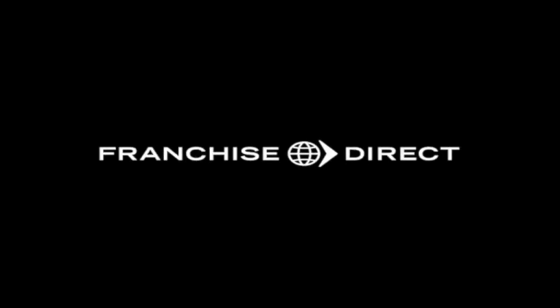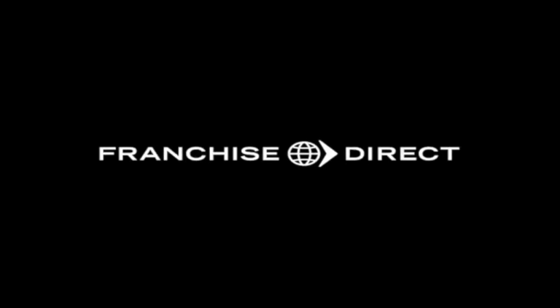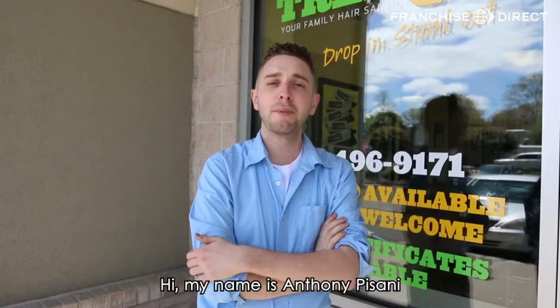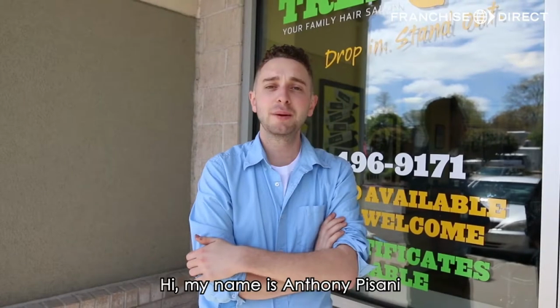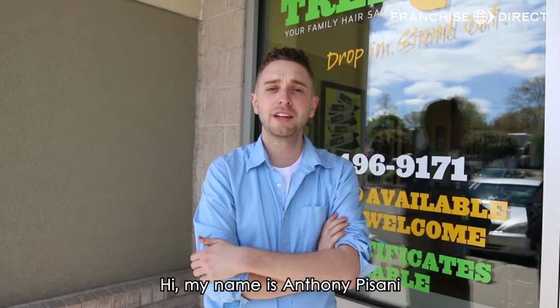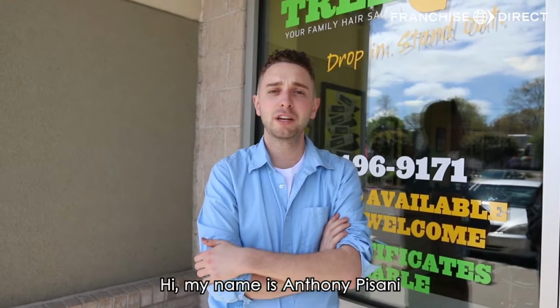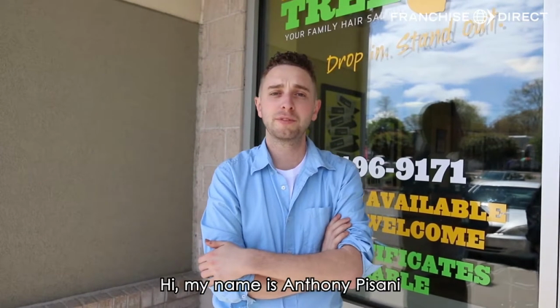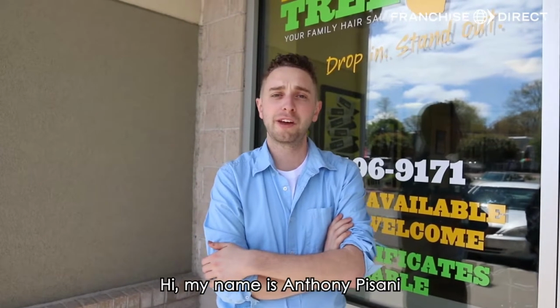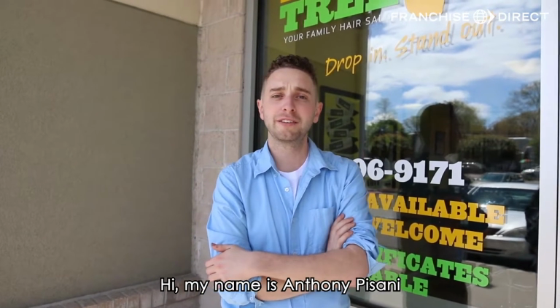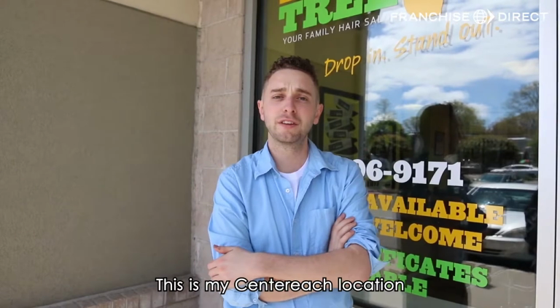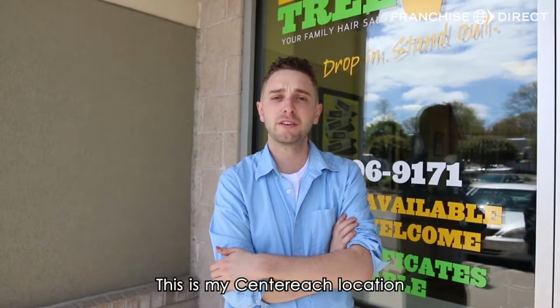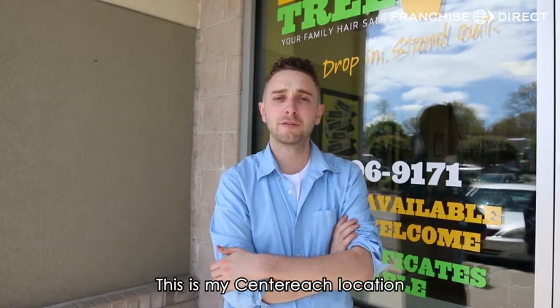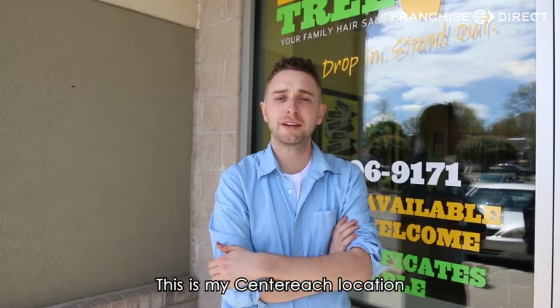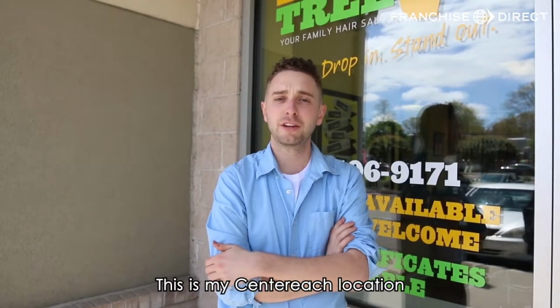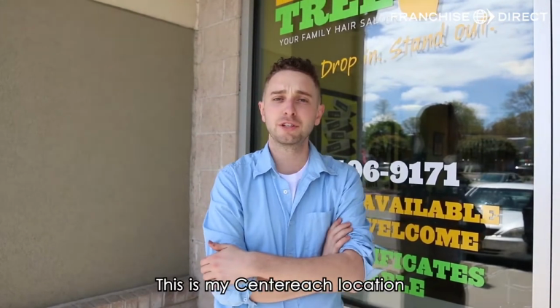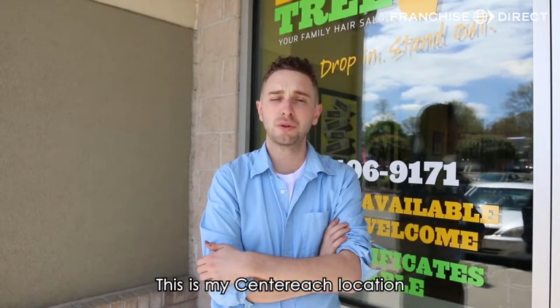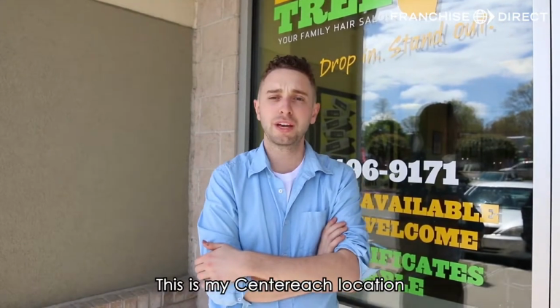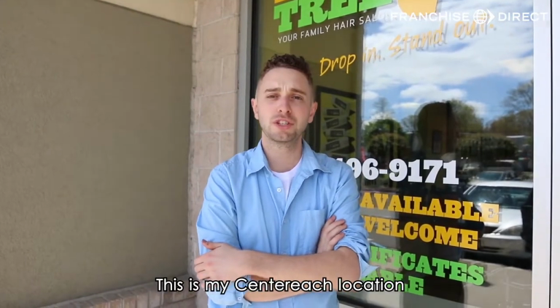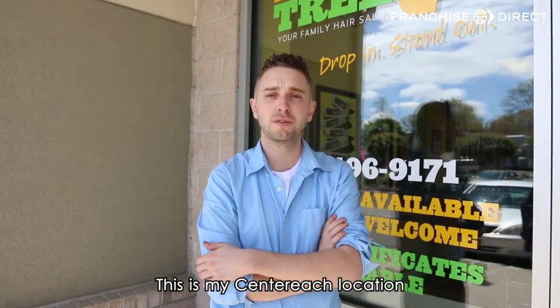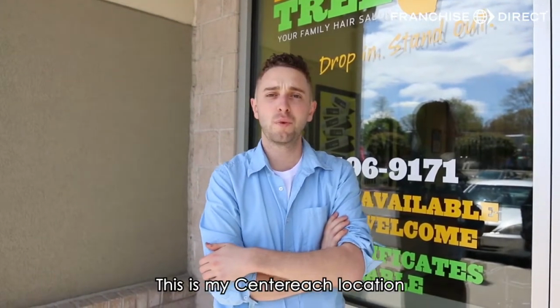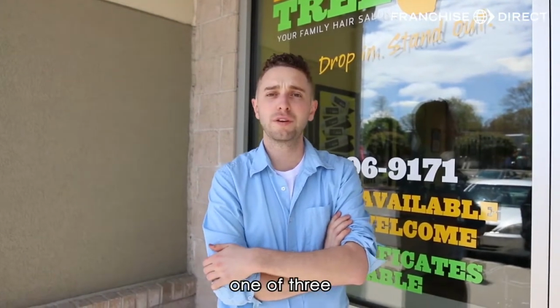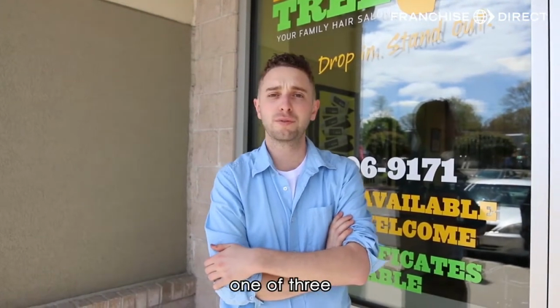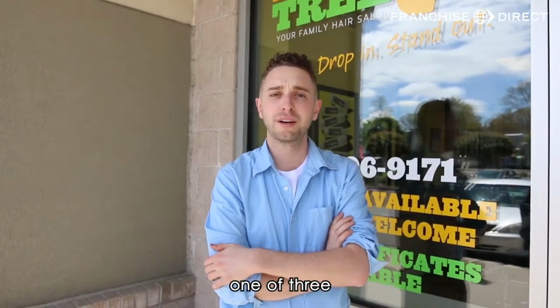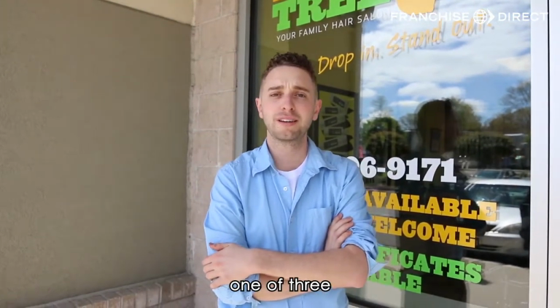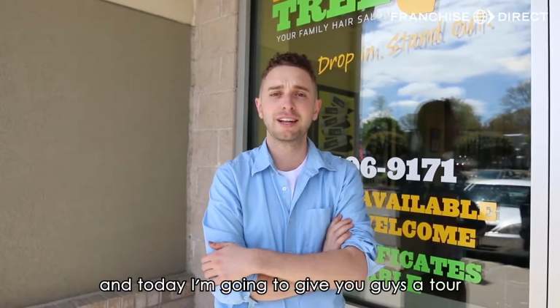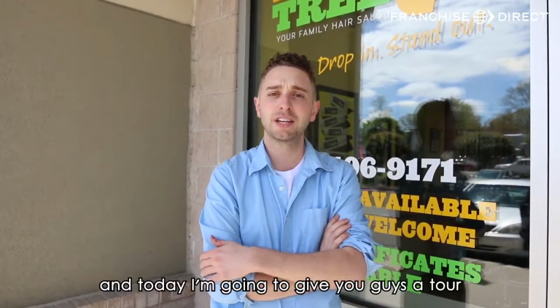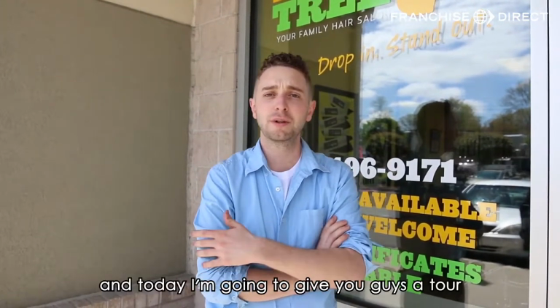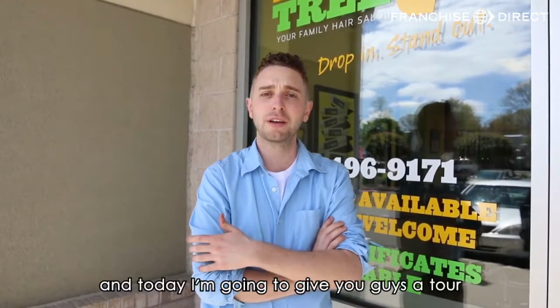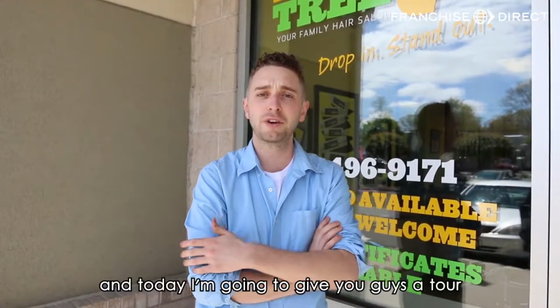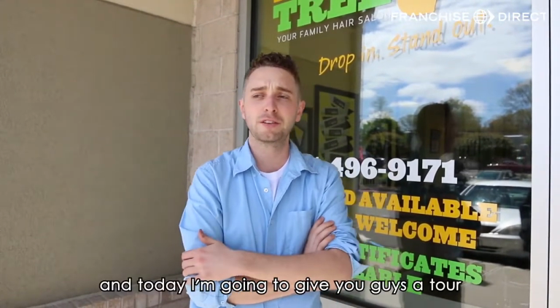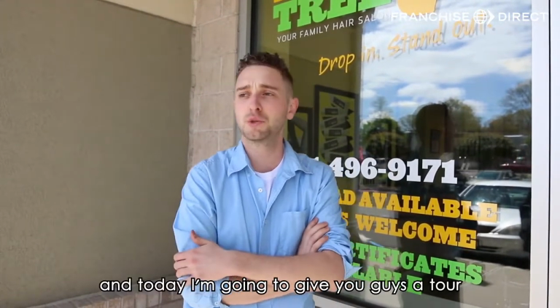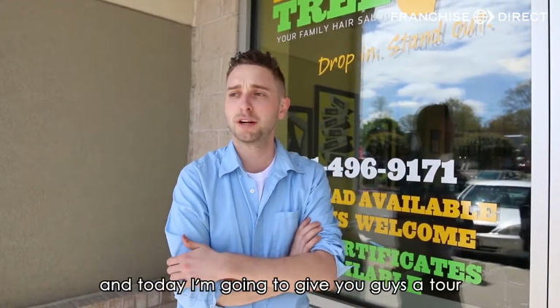Hi, my name is Anthony Pisani. This is my Center of Each location, one of three. And today I'm going to give you guys a tour.